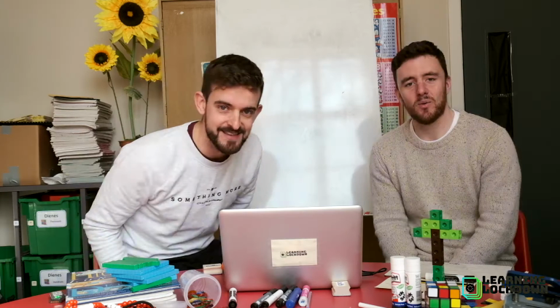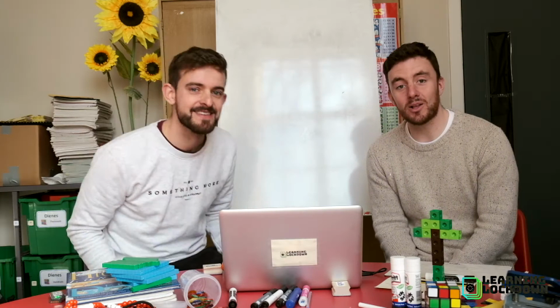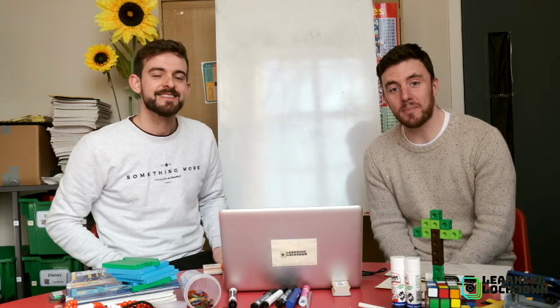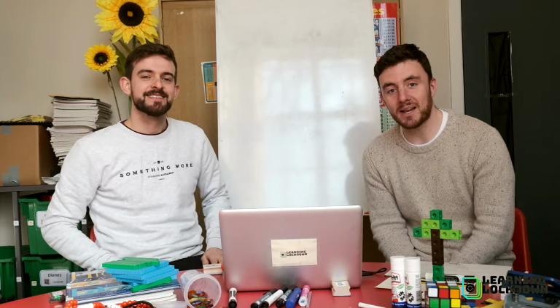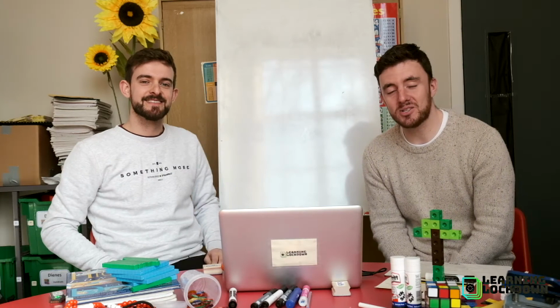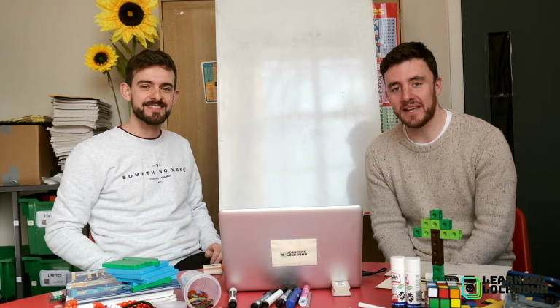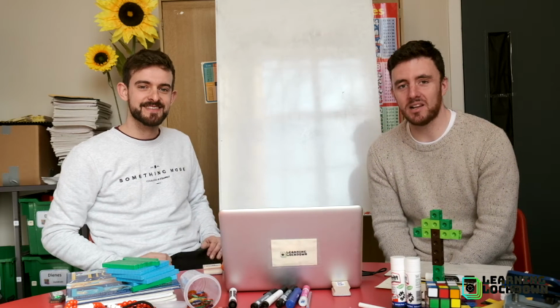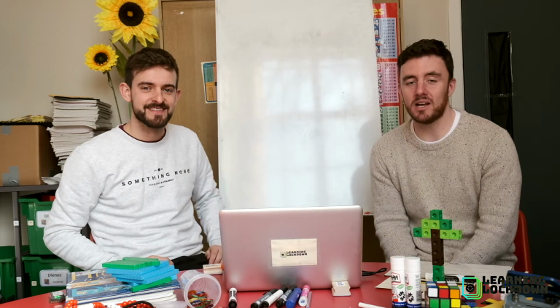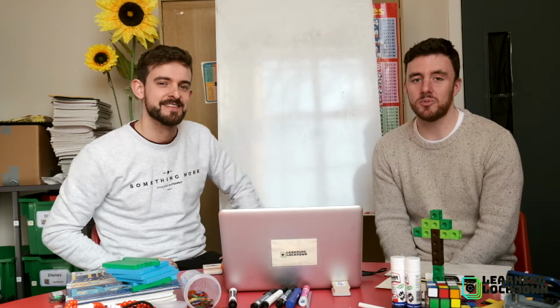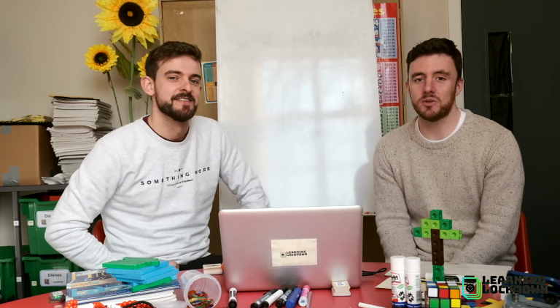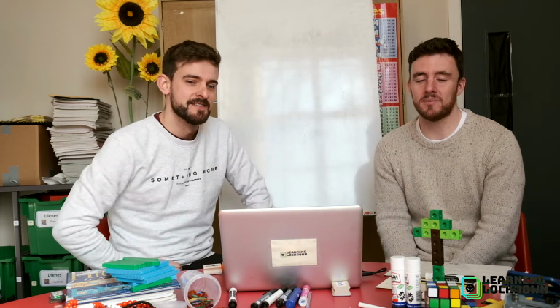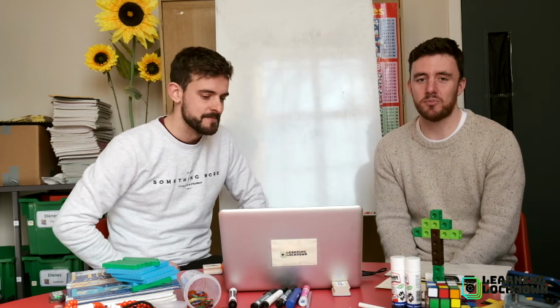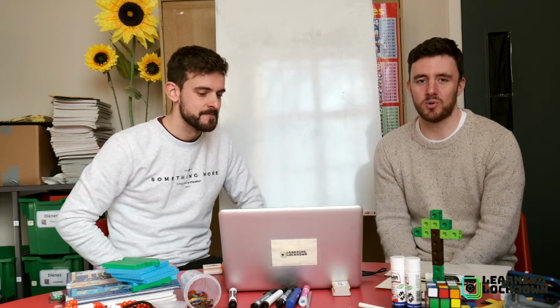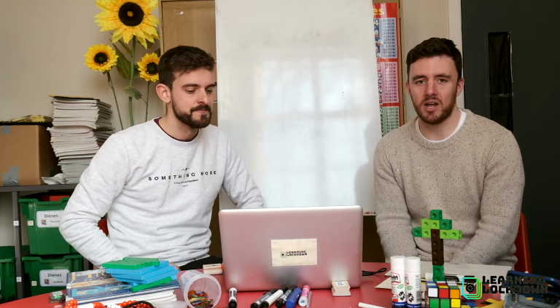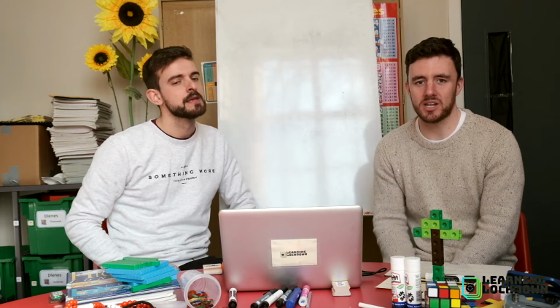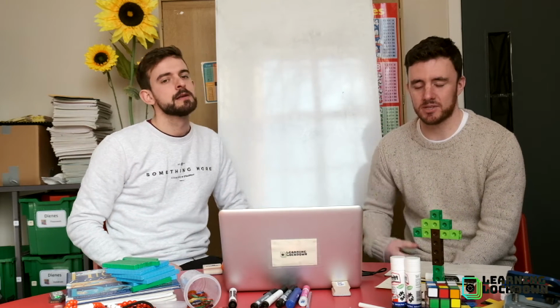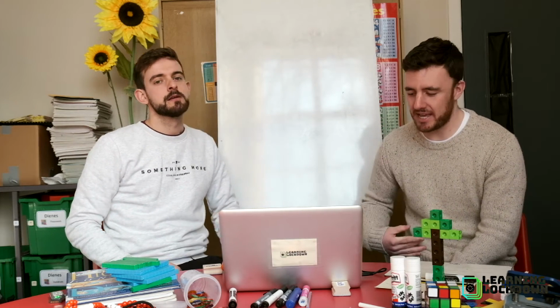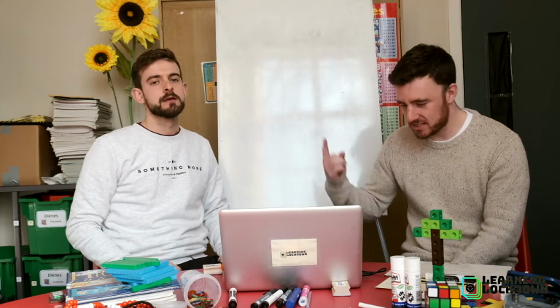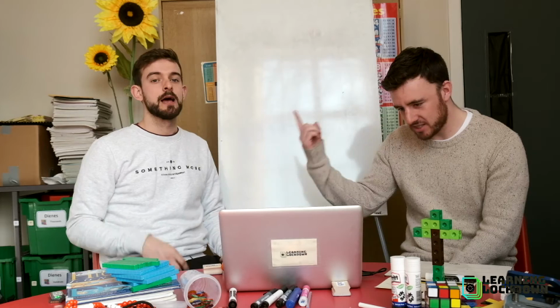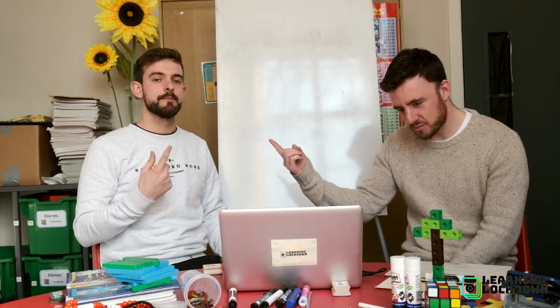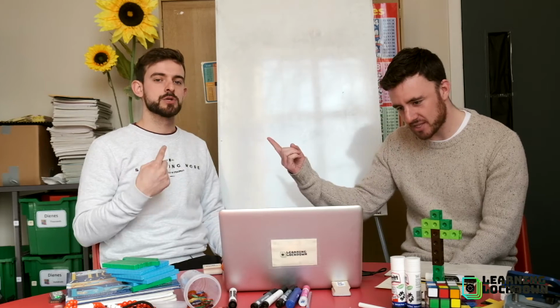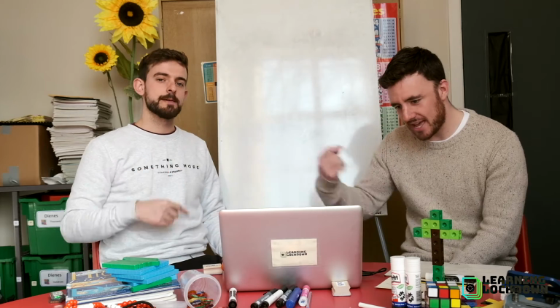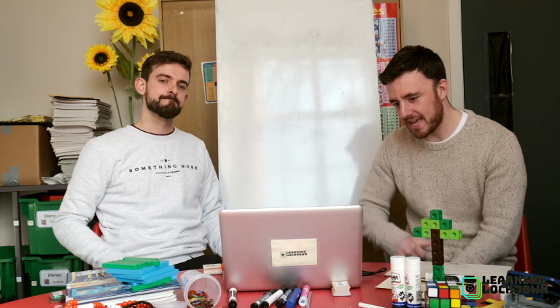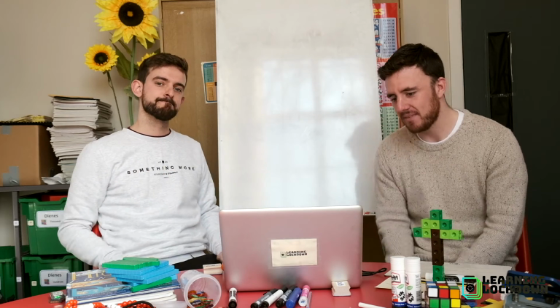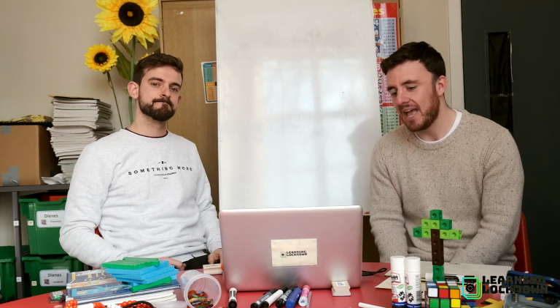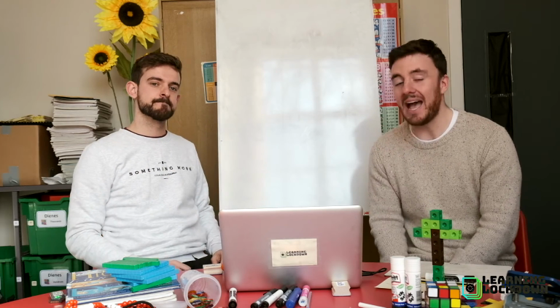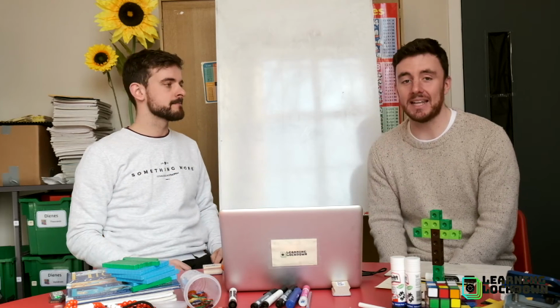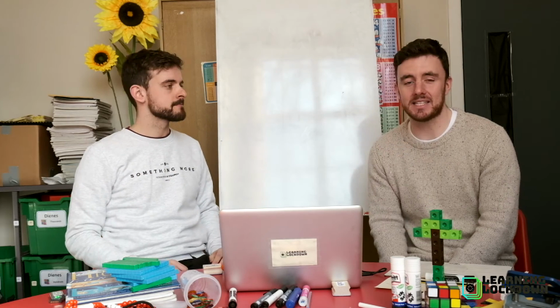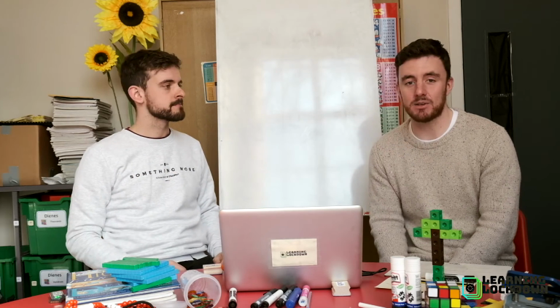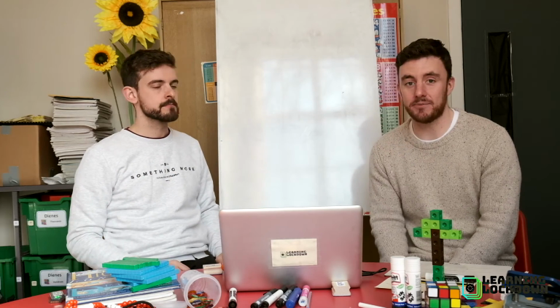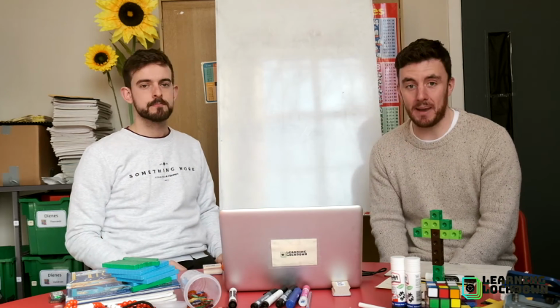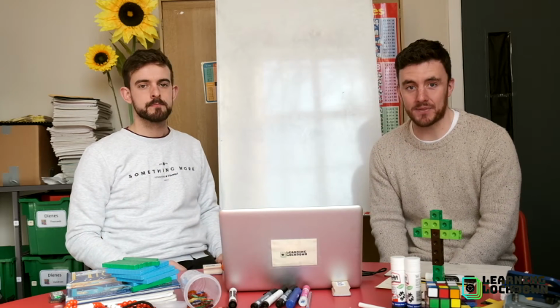Welcome back to Learning Lockdown, coming to you from Liverpool College. I'm Mr S and Mr A, and now it's time for maths.